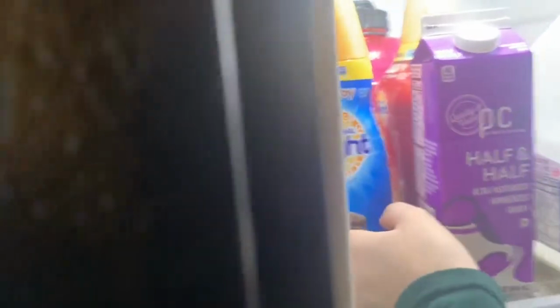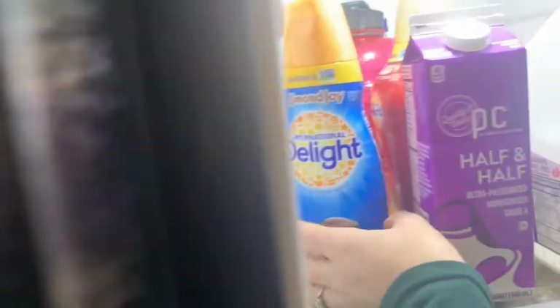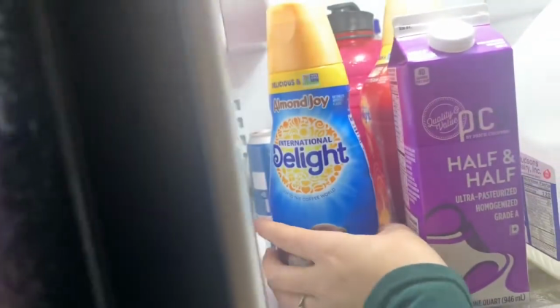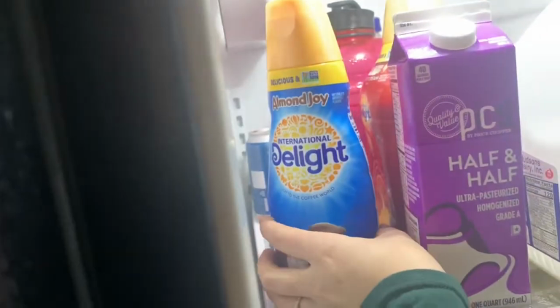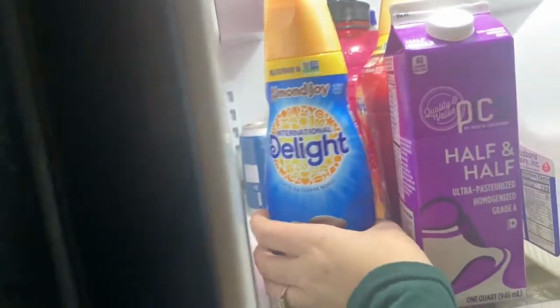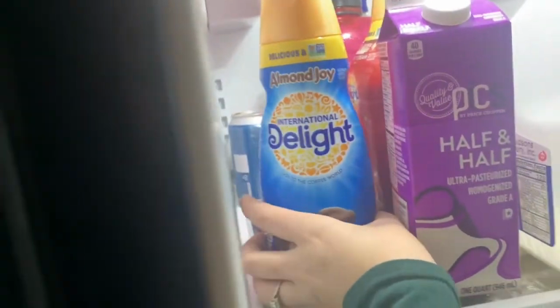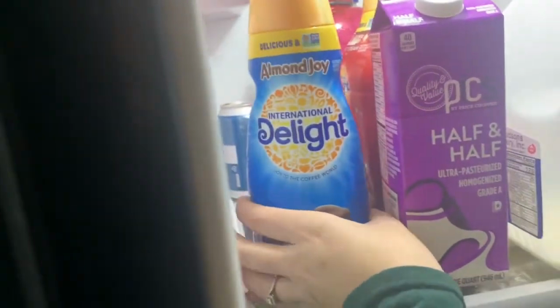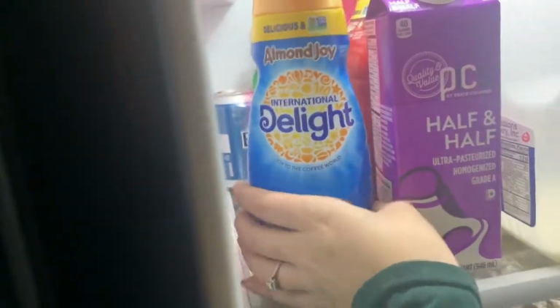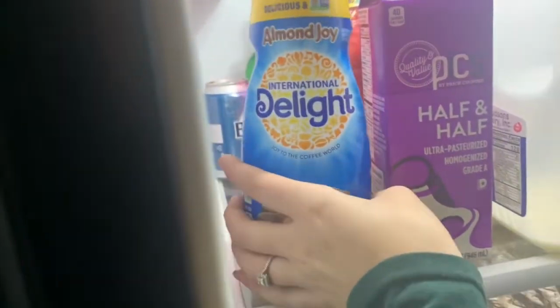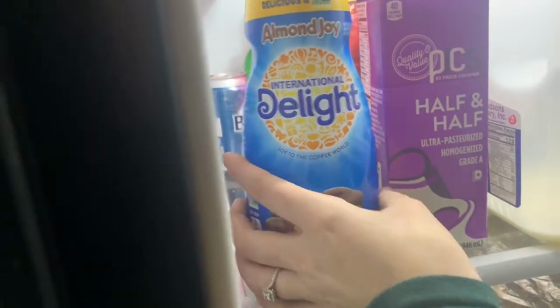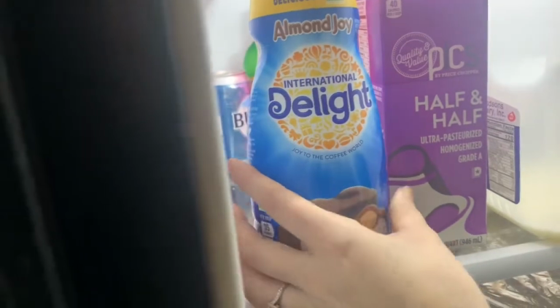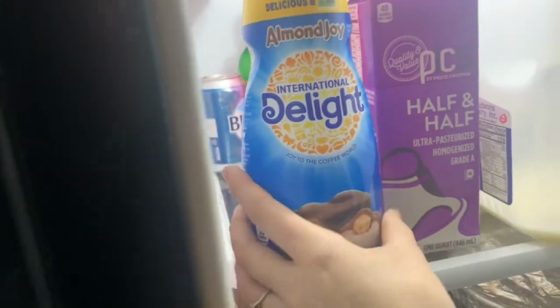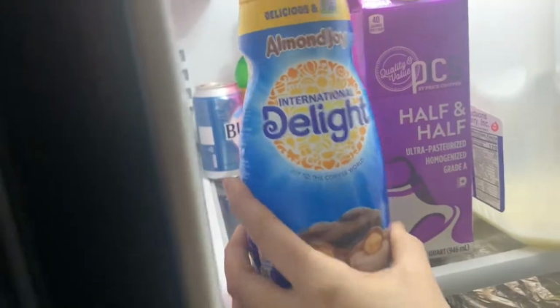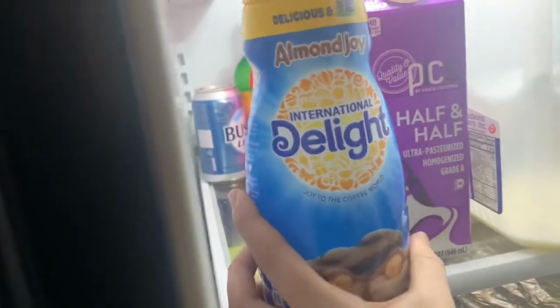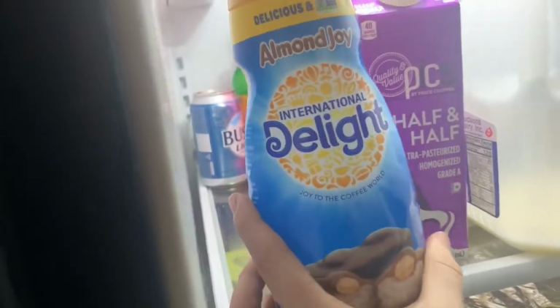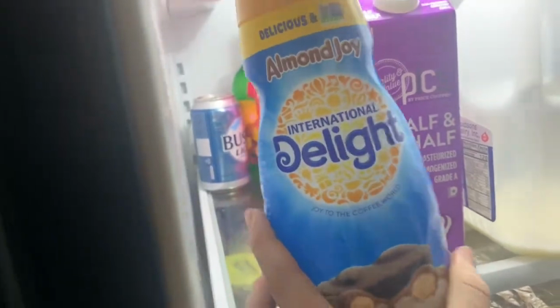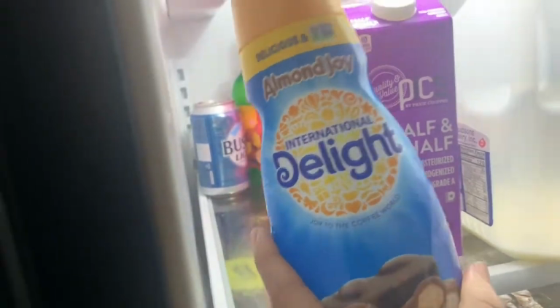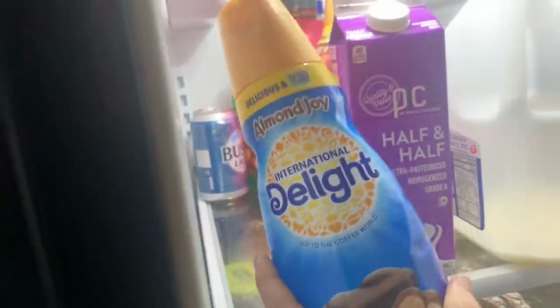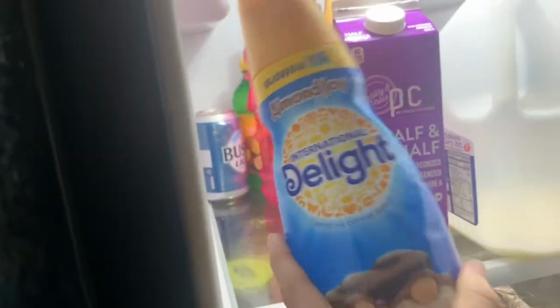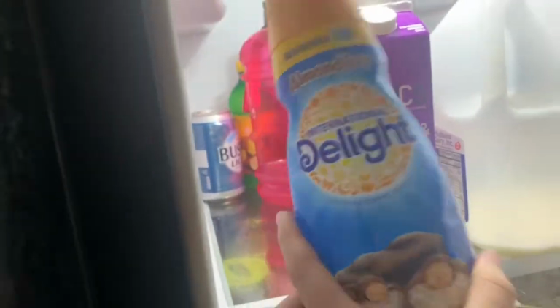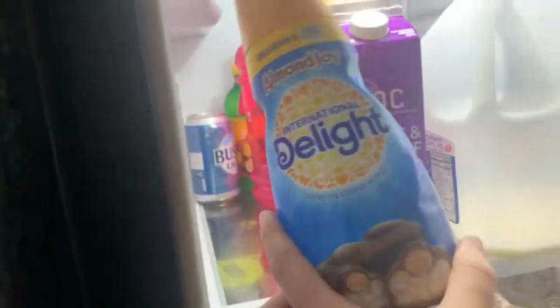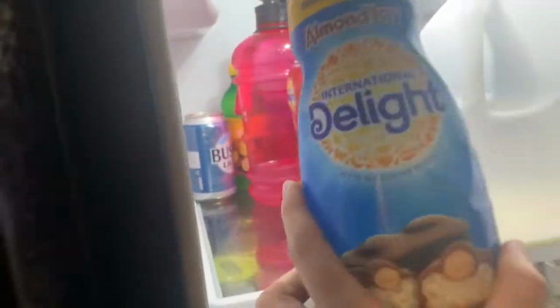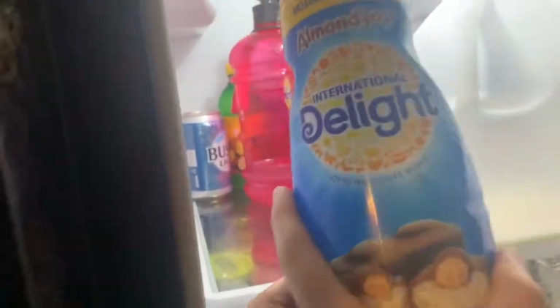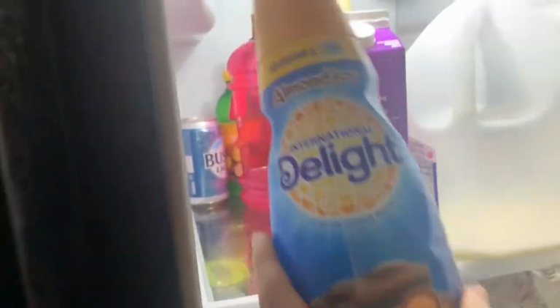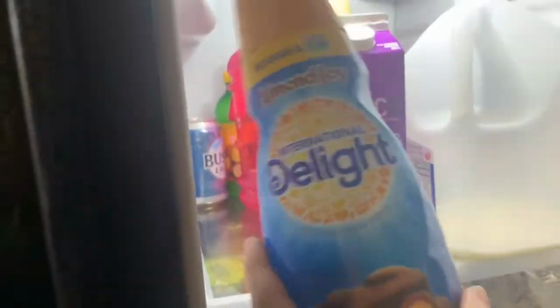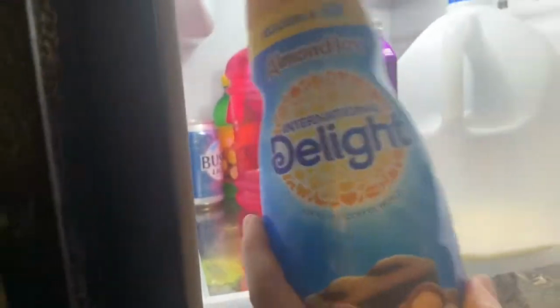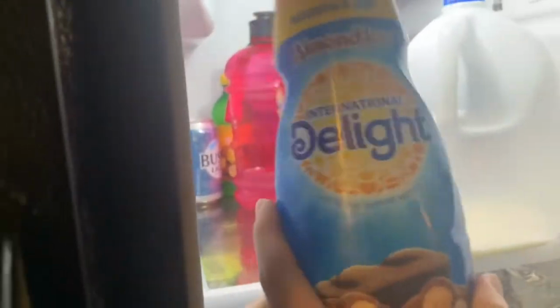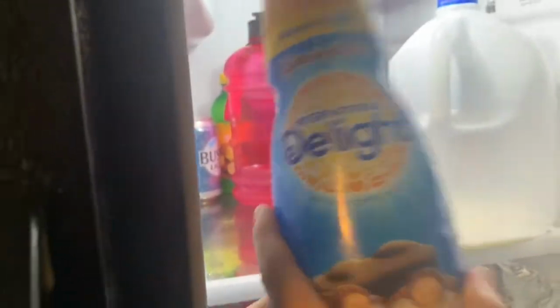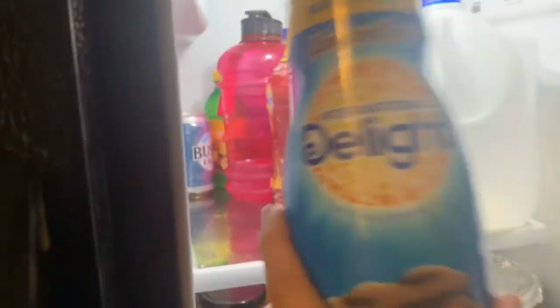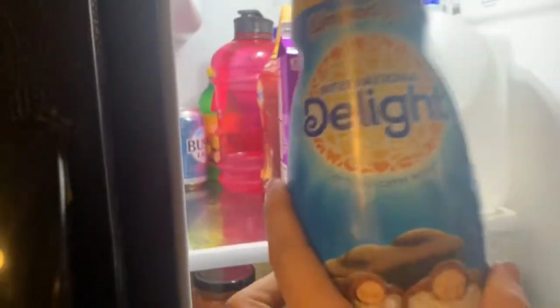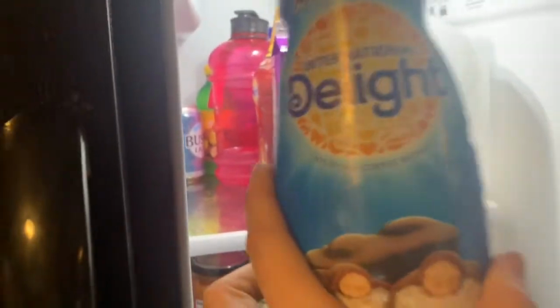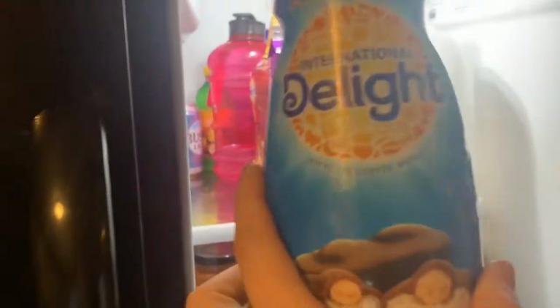This is the good stuff, people. No sugar needed. This is the good stuff.